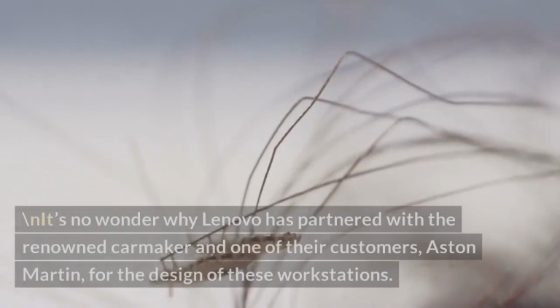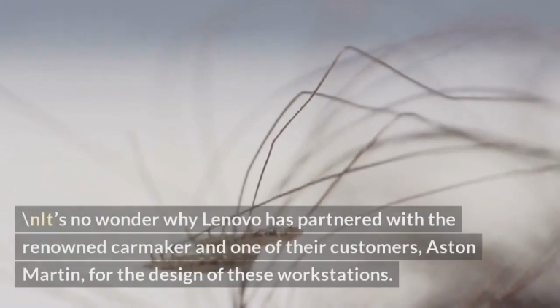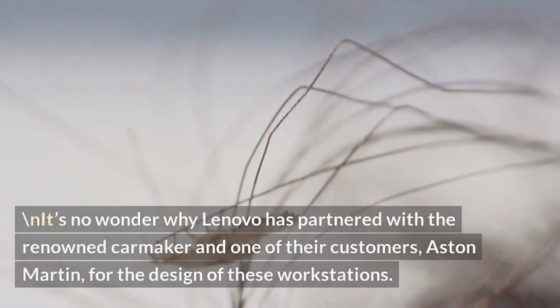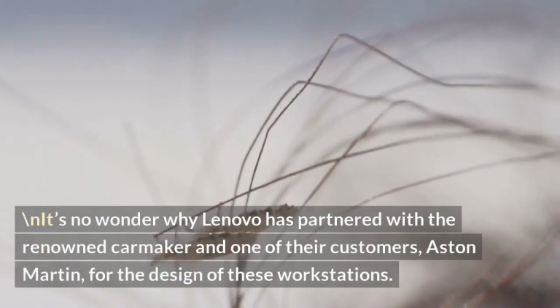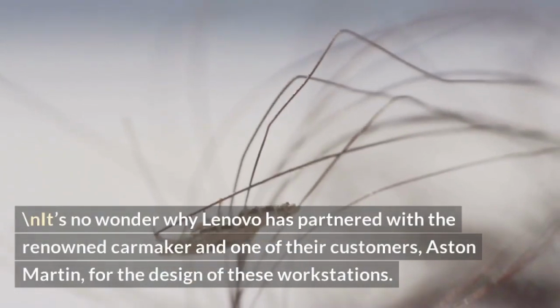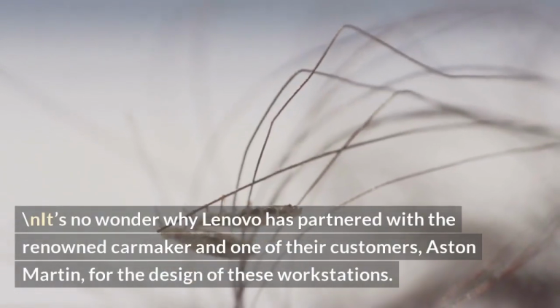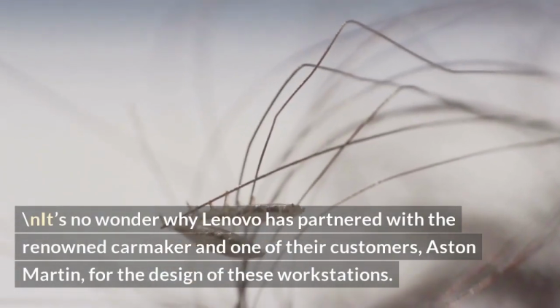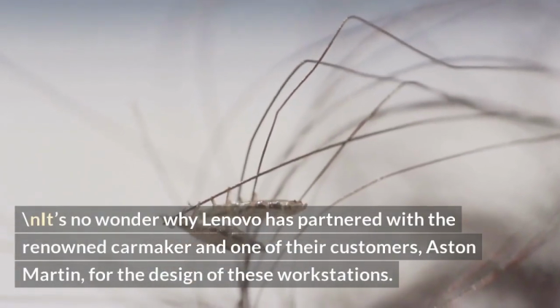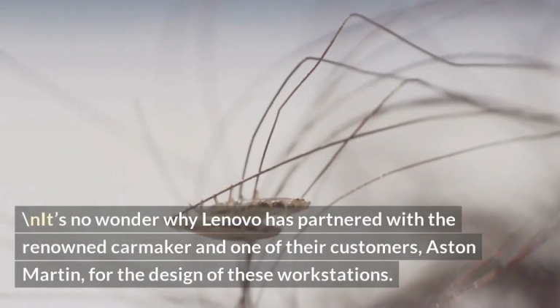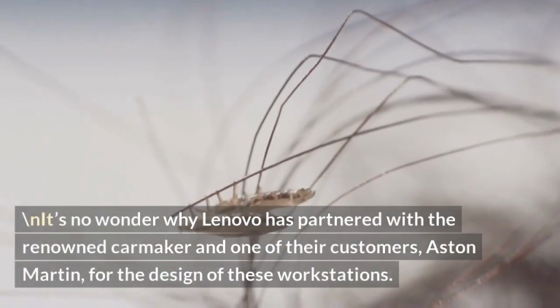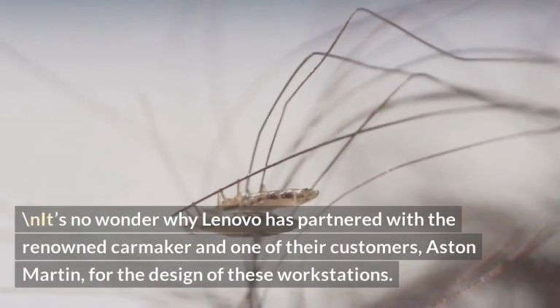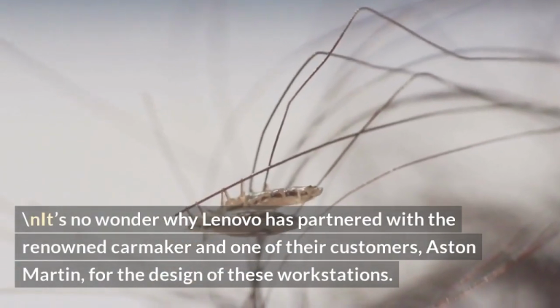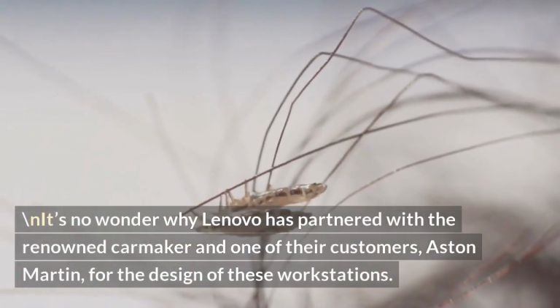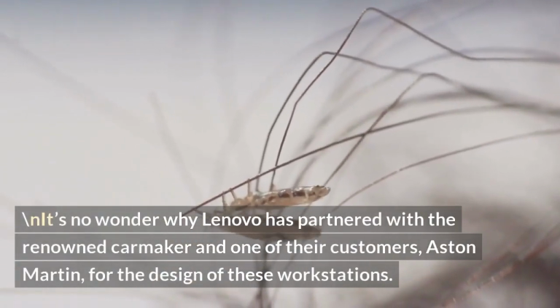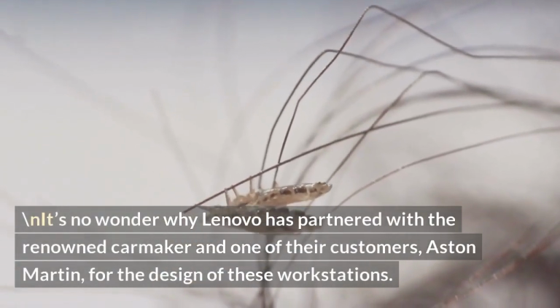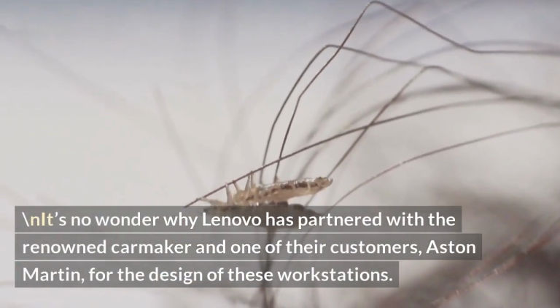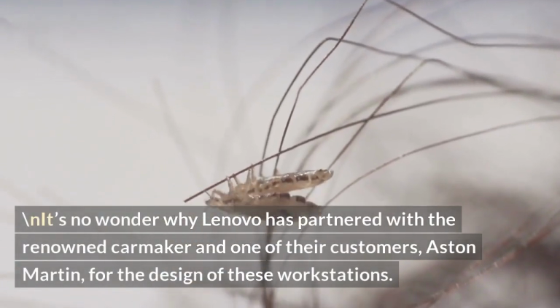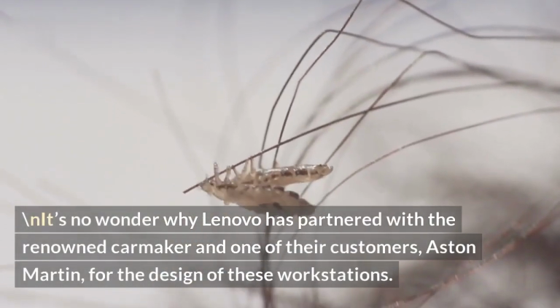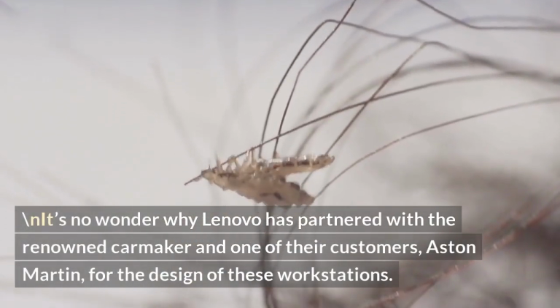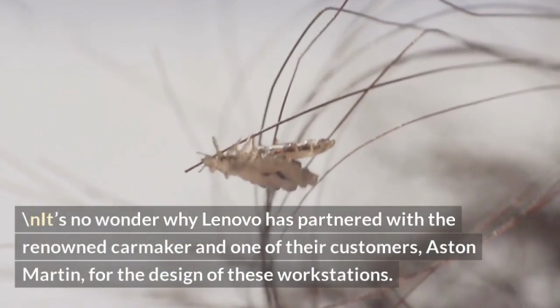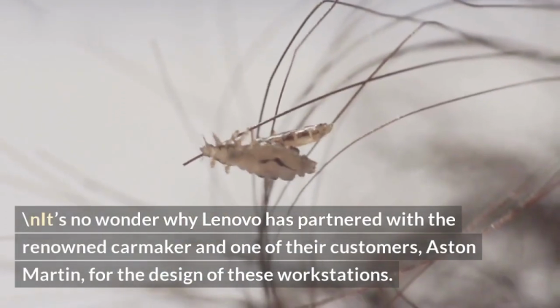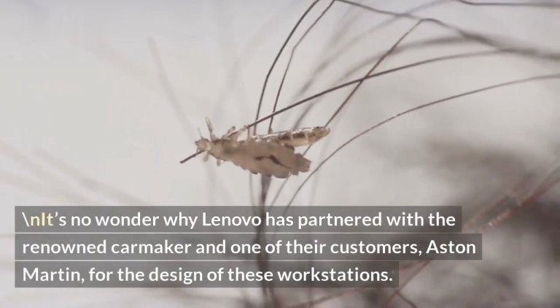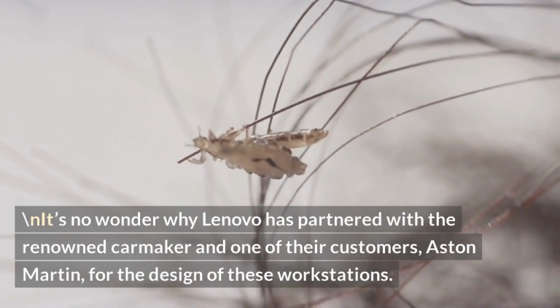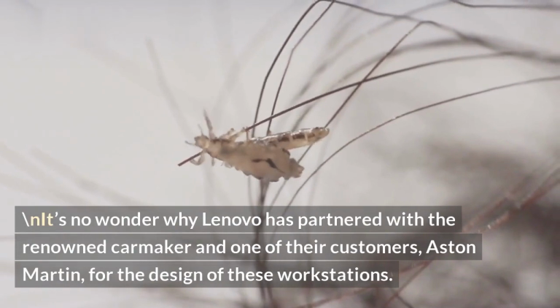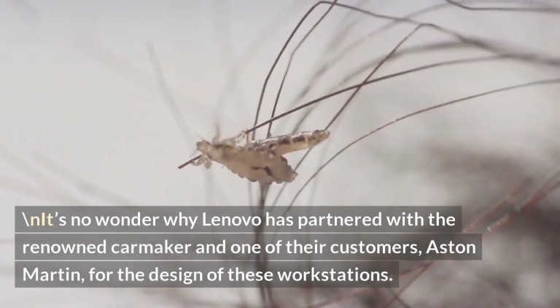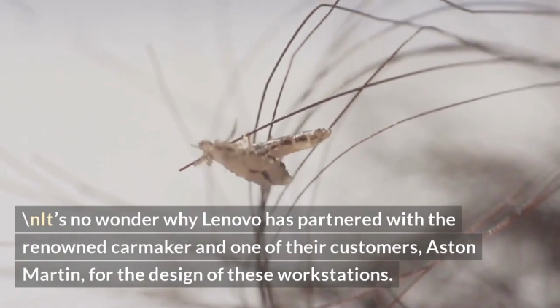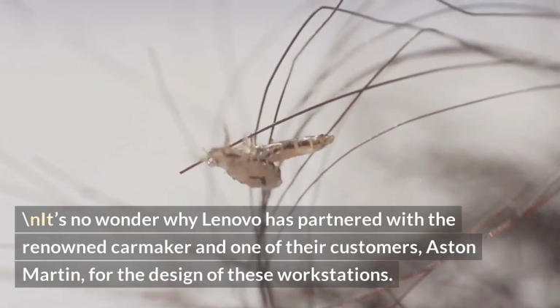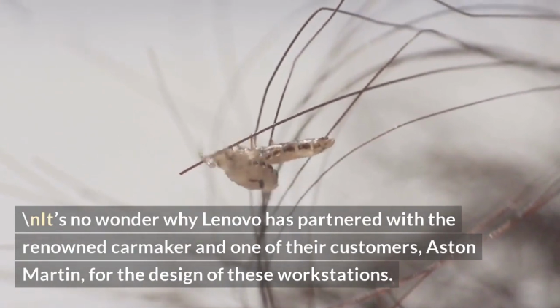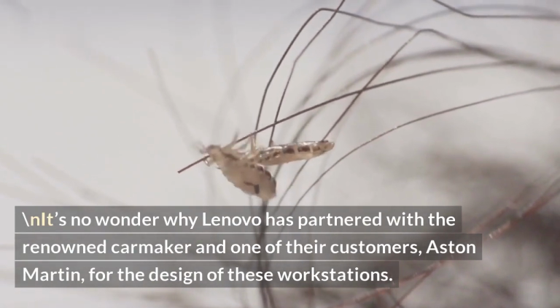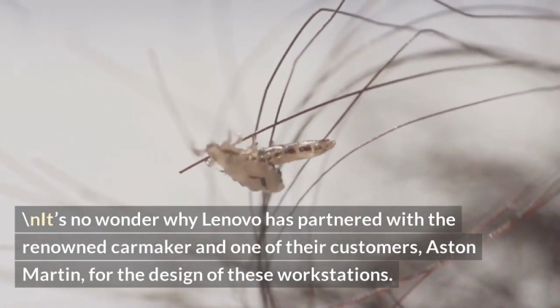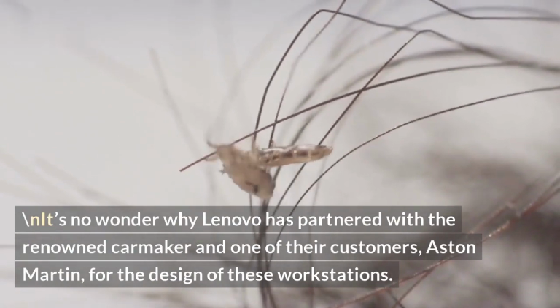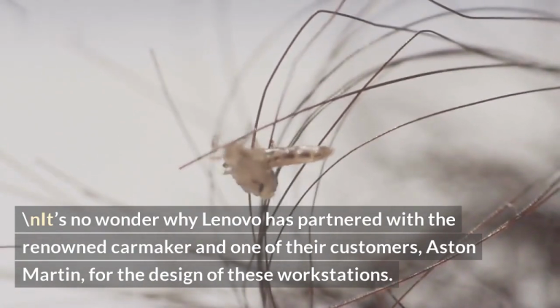It's no wonder why Lenovo has partnered with the renowned carmaker and one of their customers, Aston Martin, for the design of these workstations.